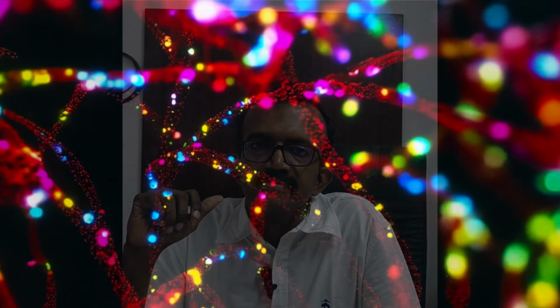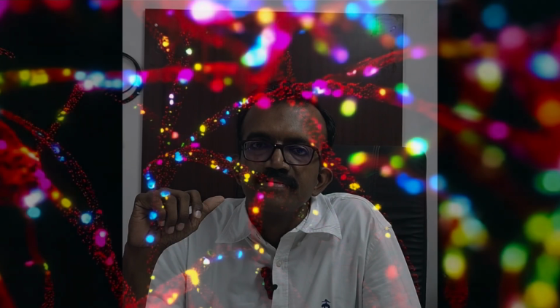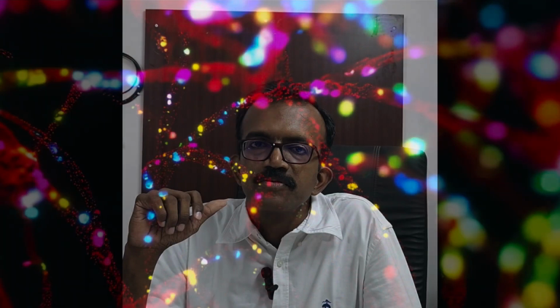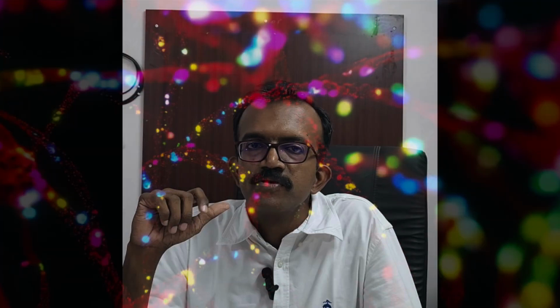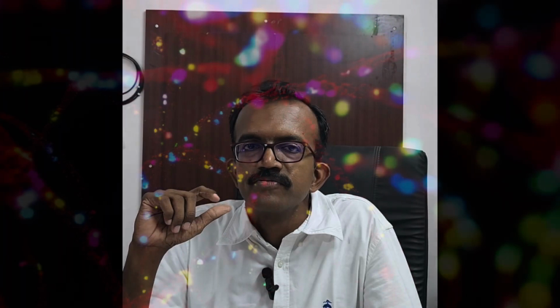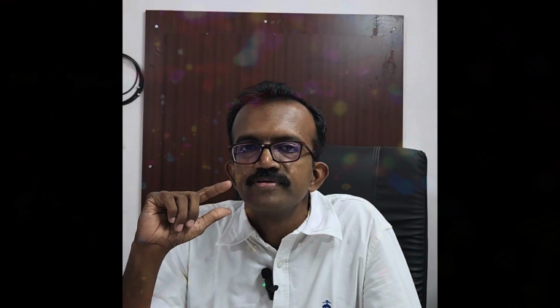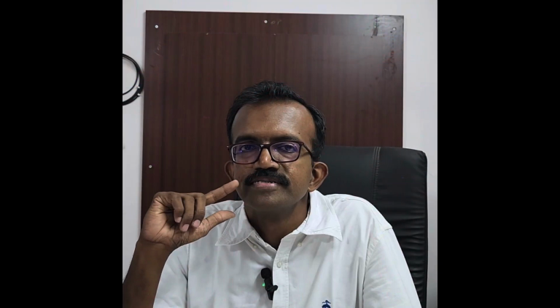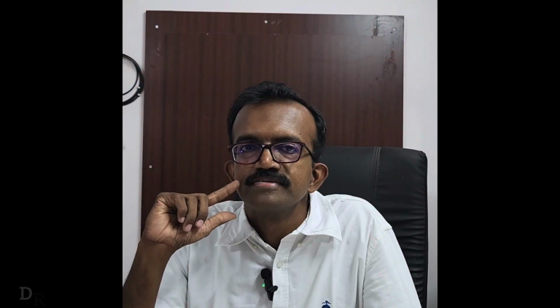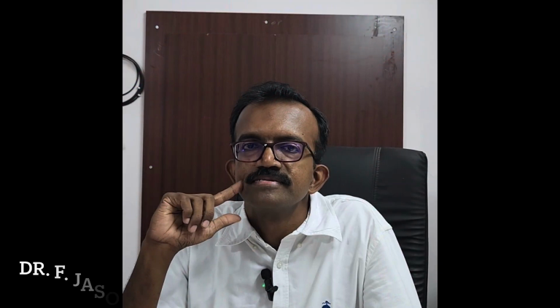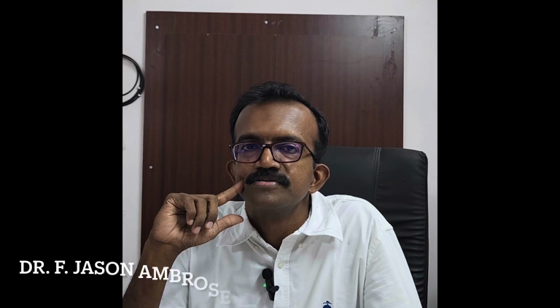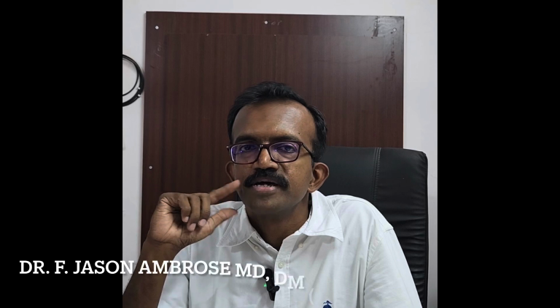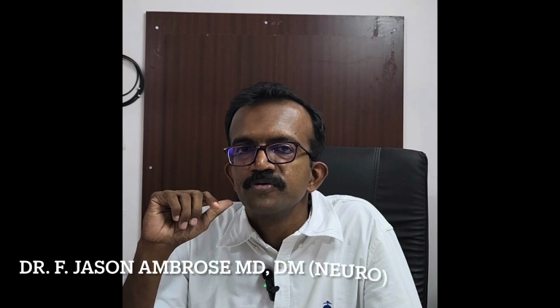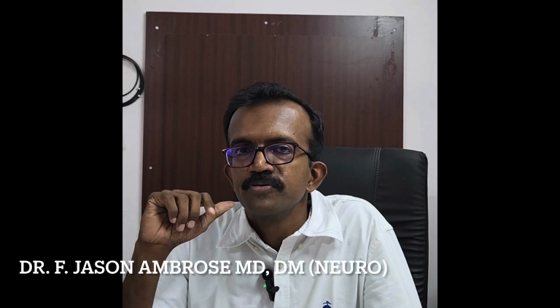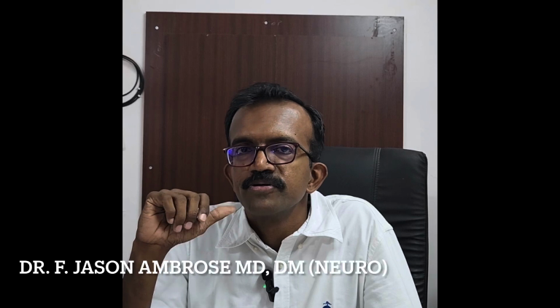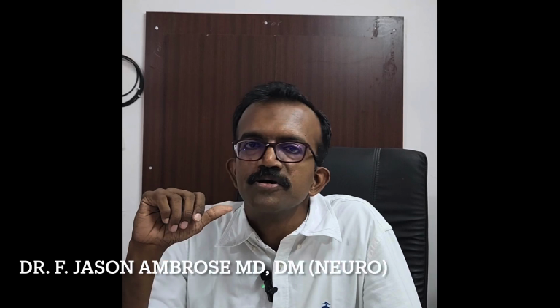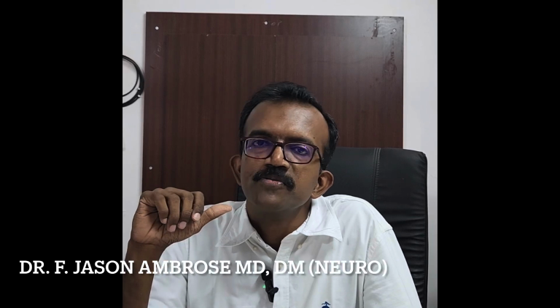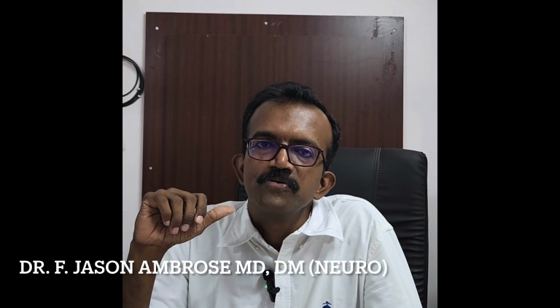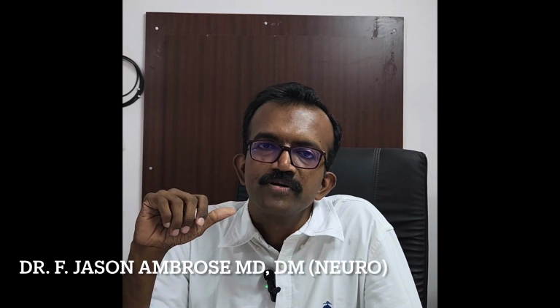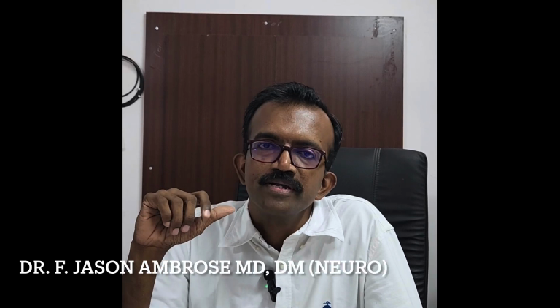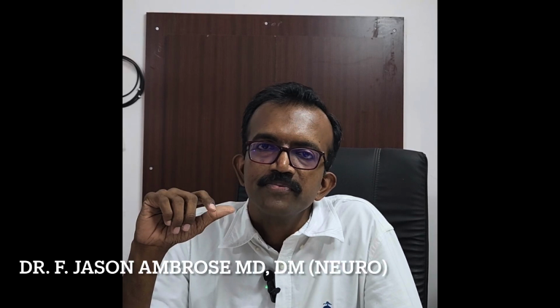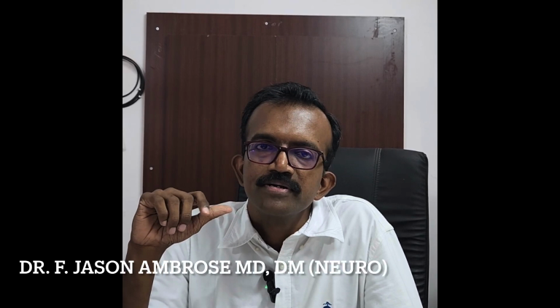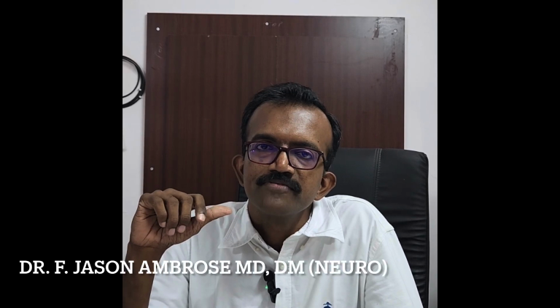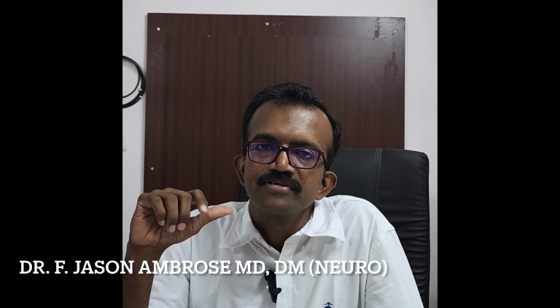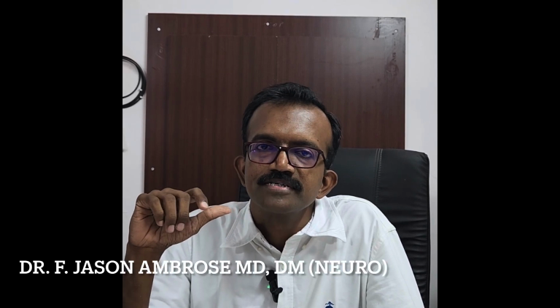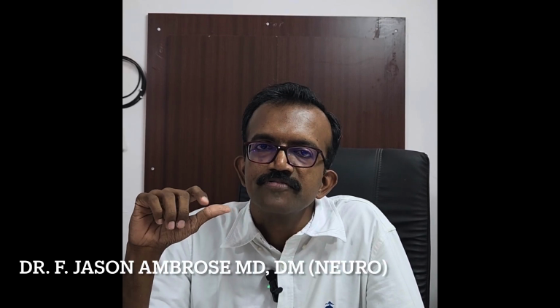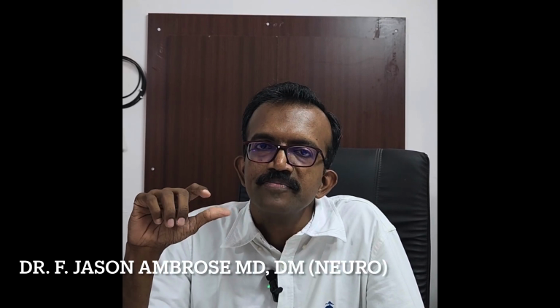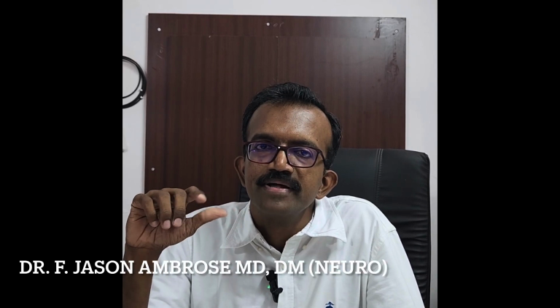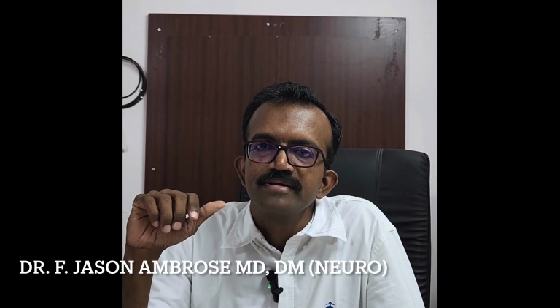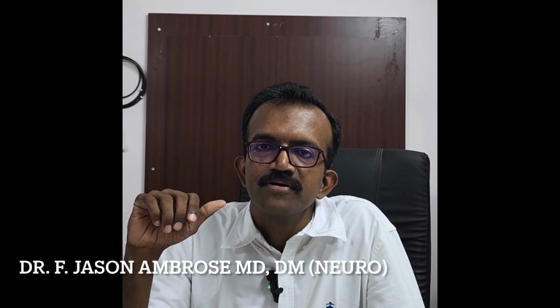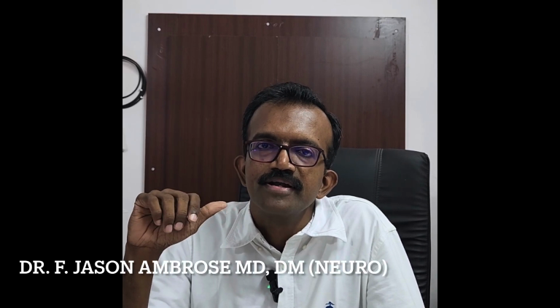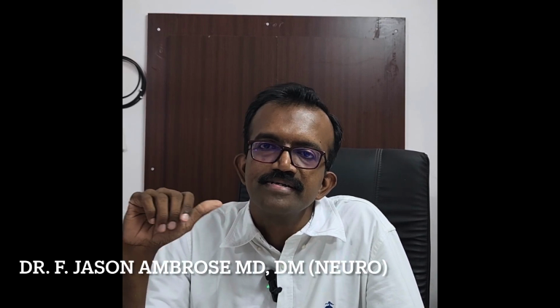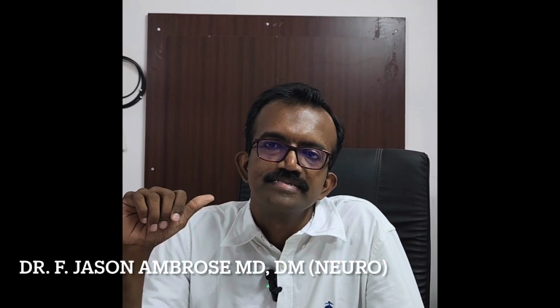Good morning friends, today I am going to talk about one important function of the brain called attention.